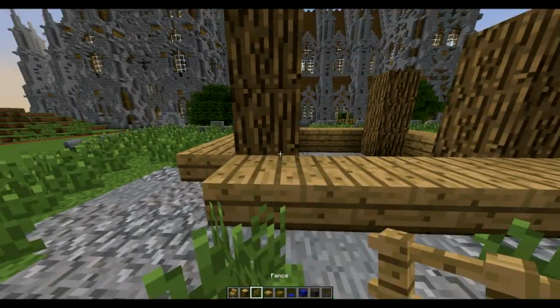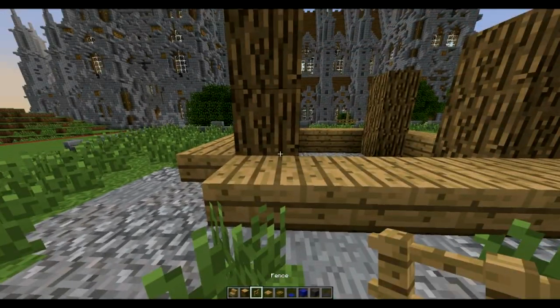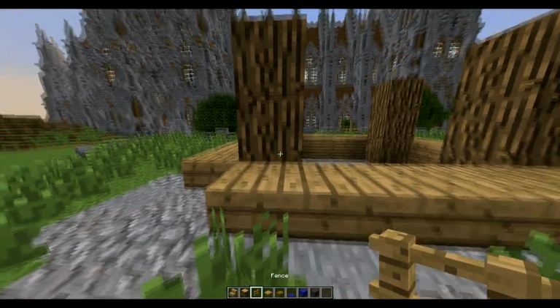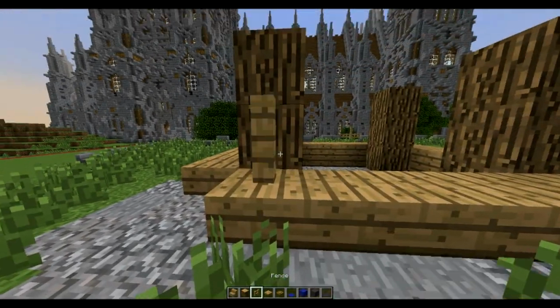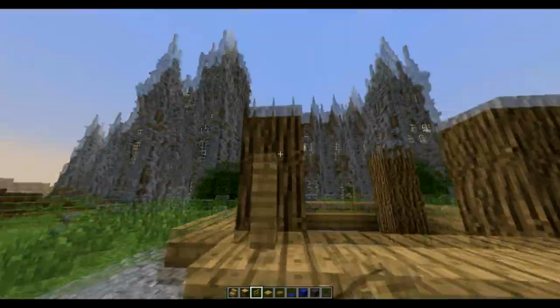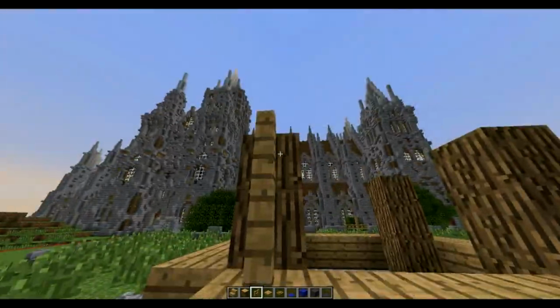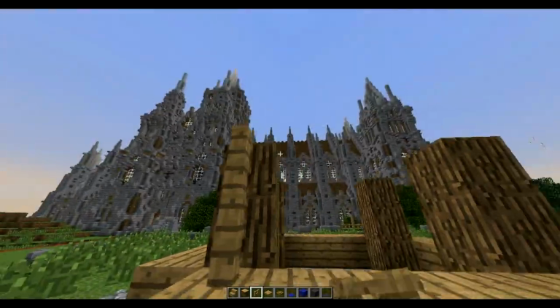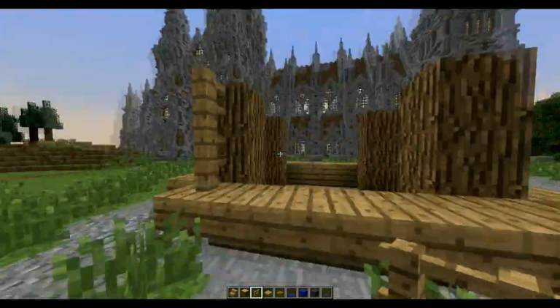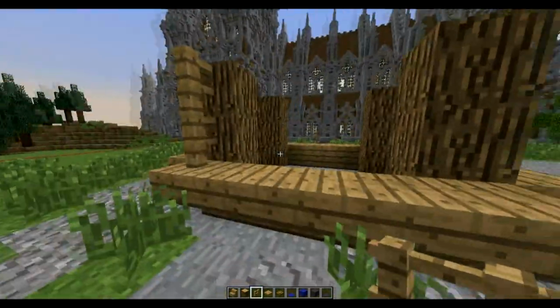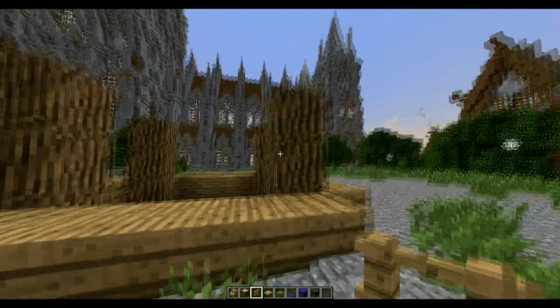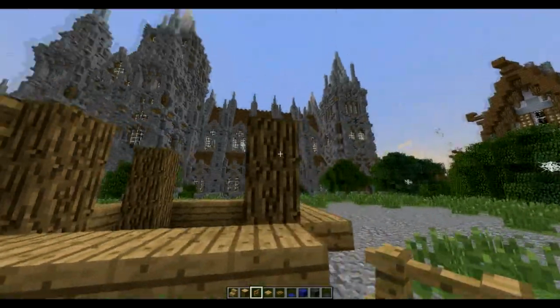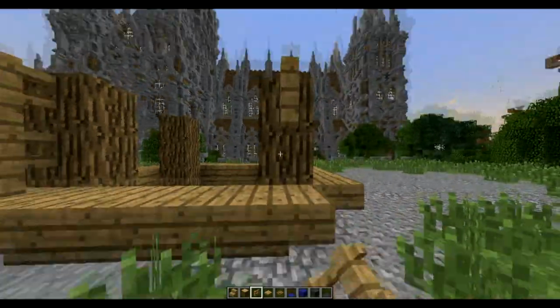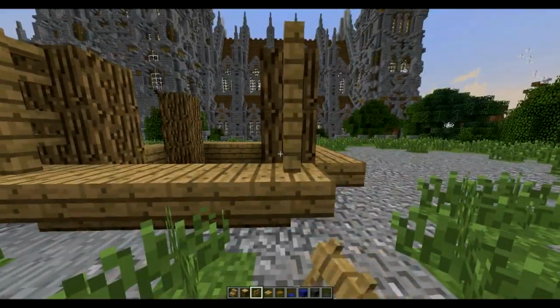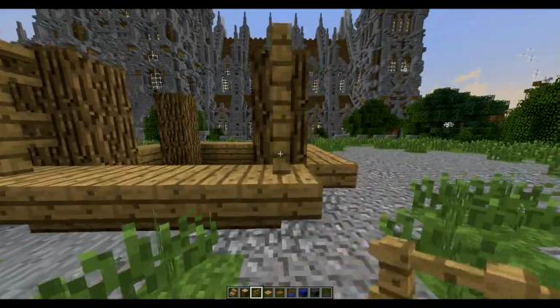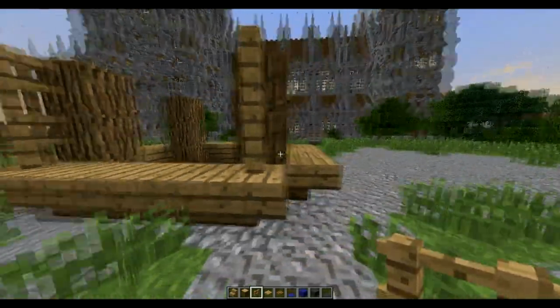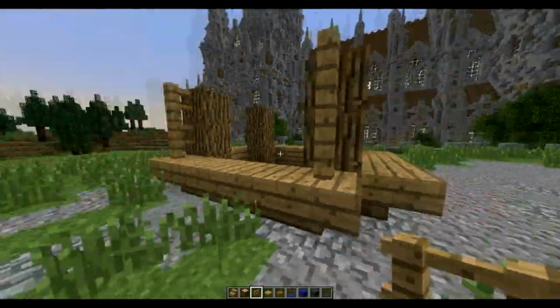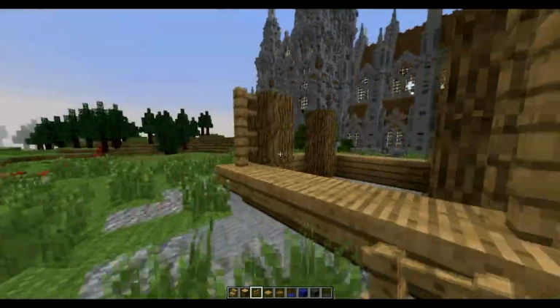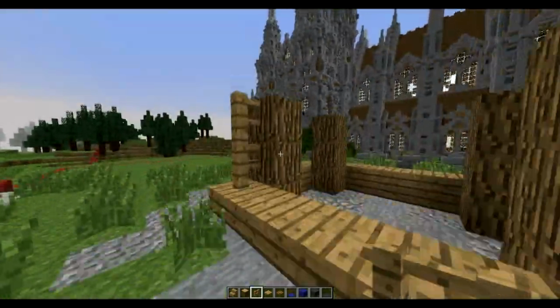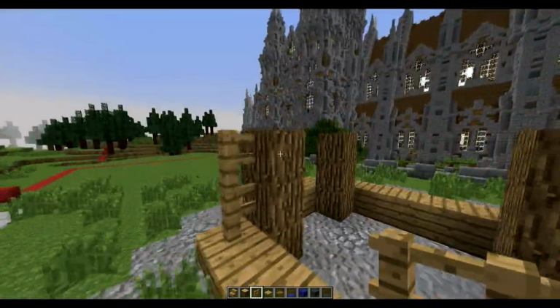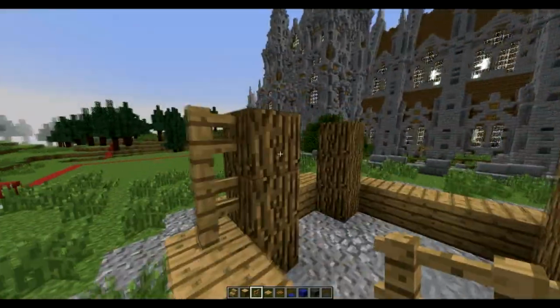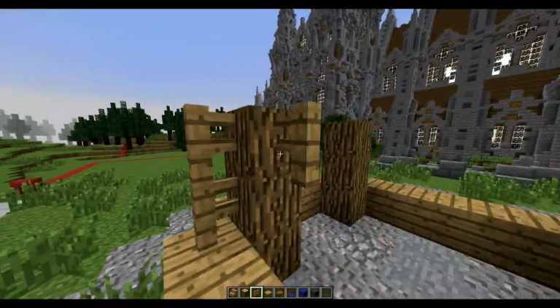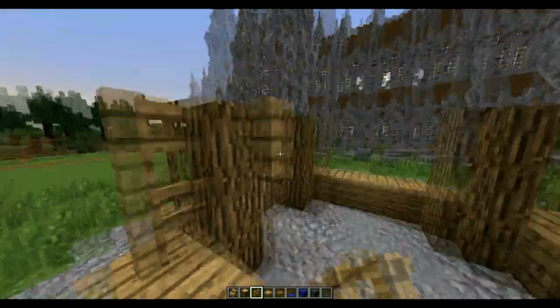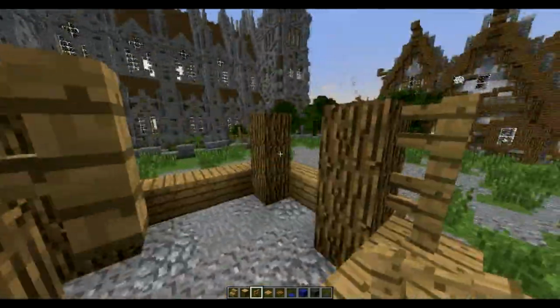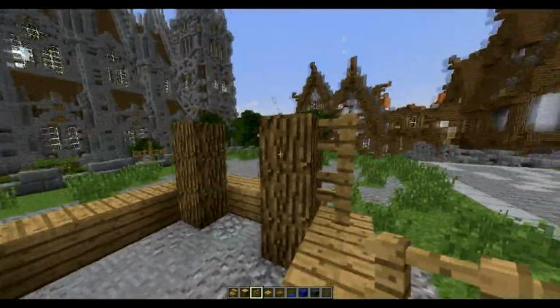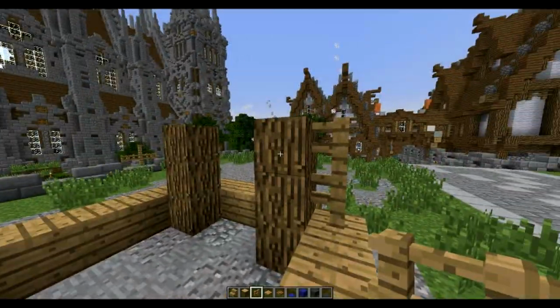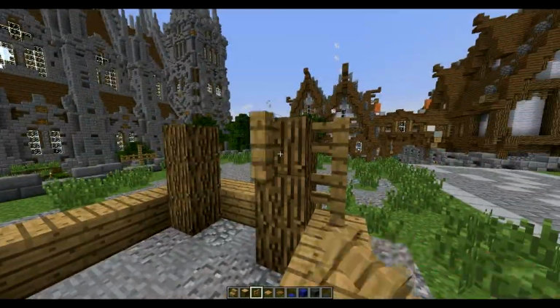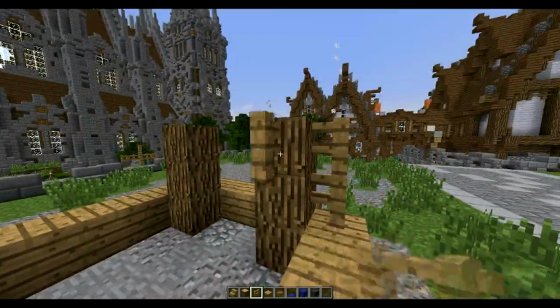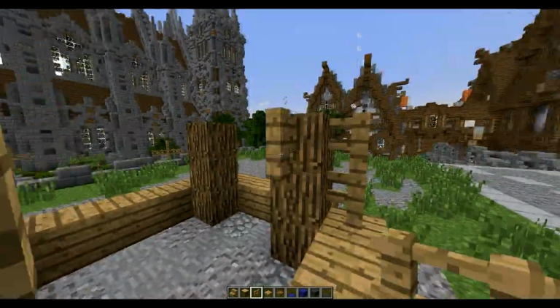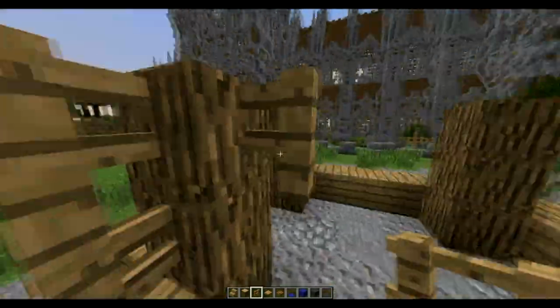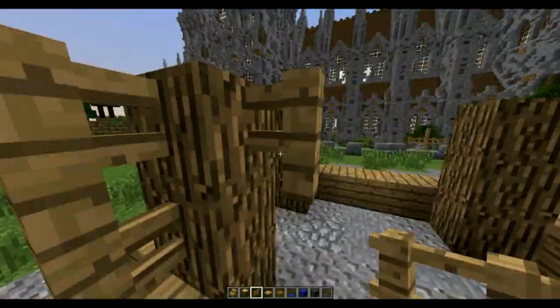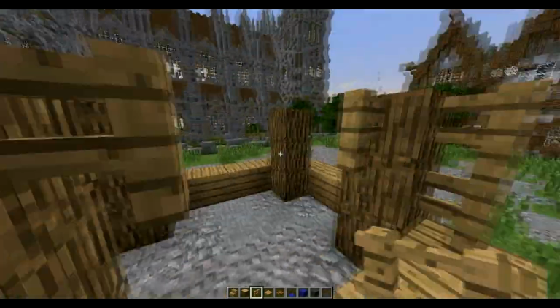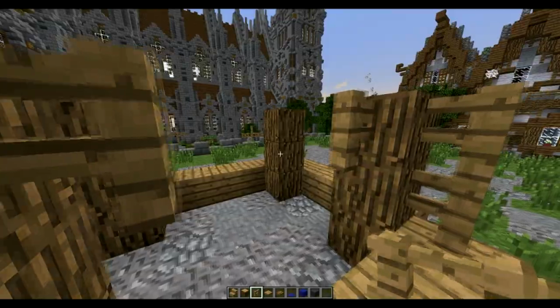We're going to place two fences like this on the front side, then on the inside of these logs we're going to also place two fences.